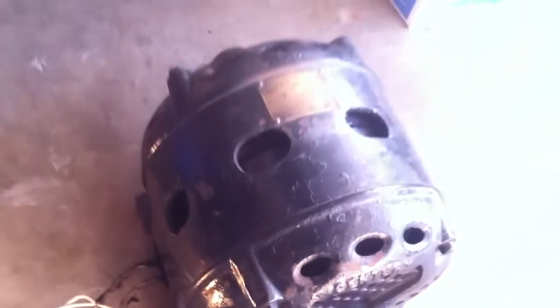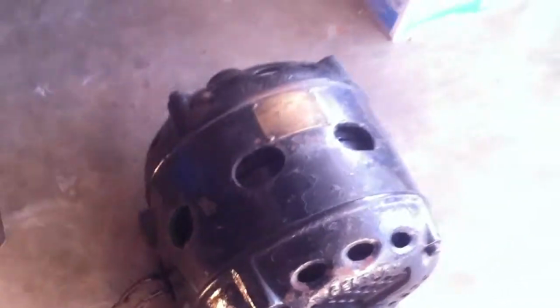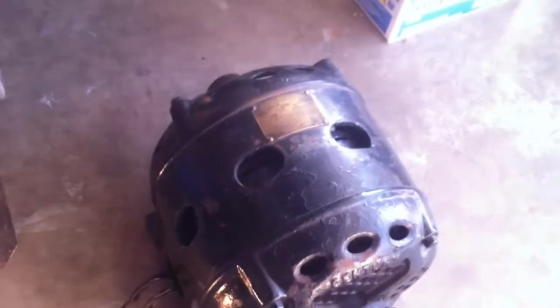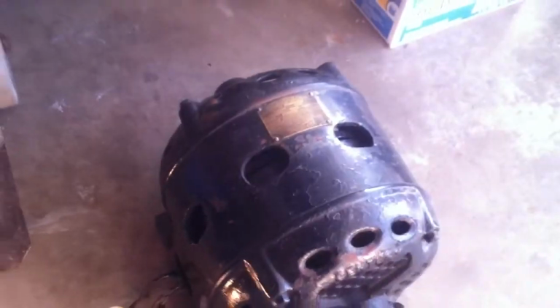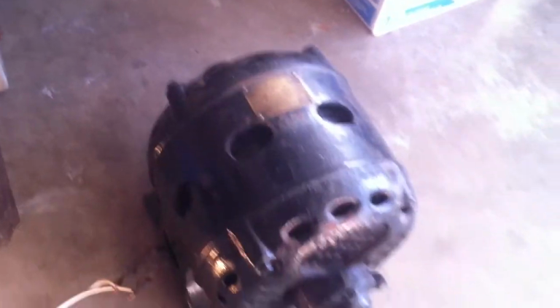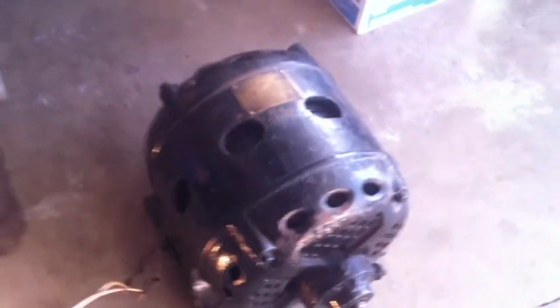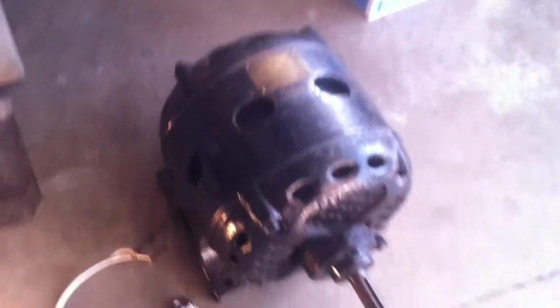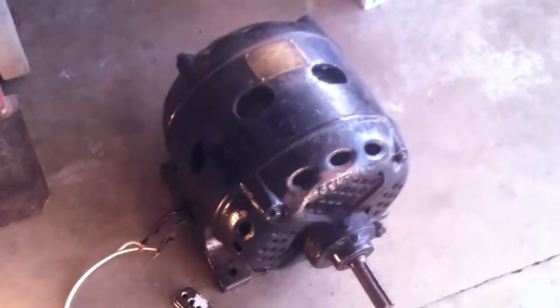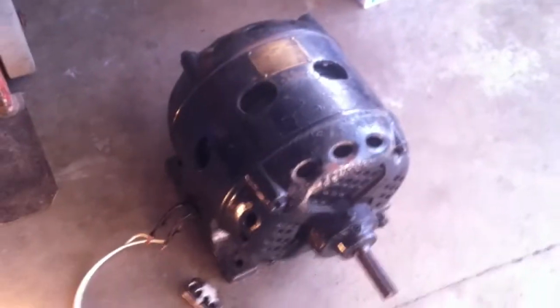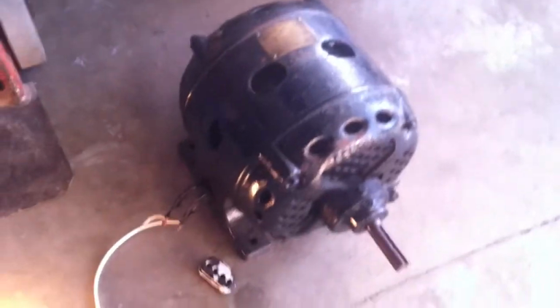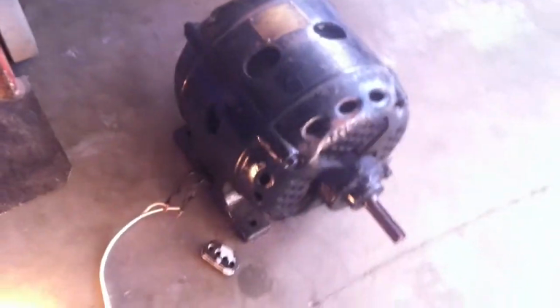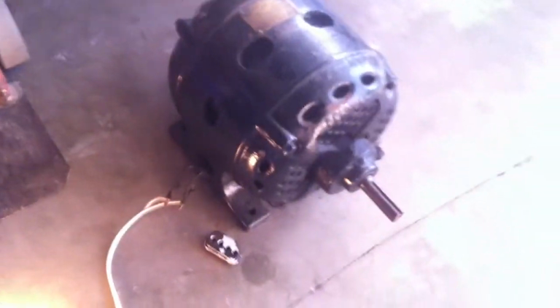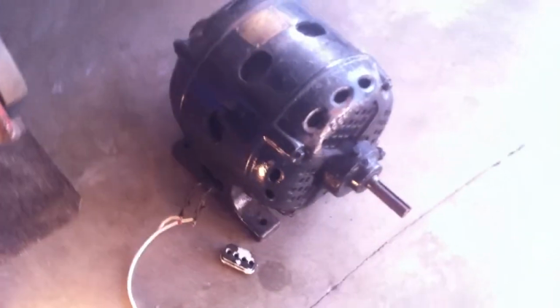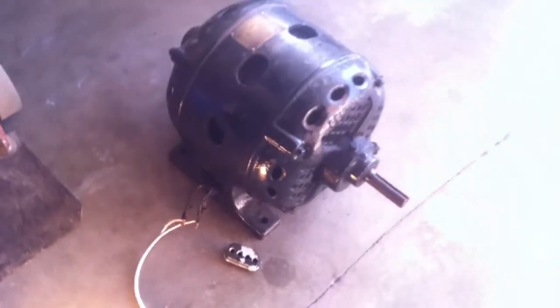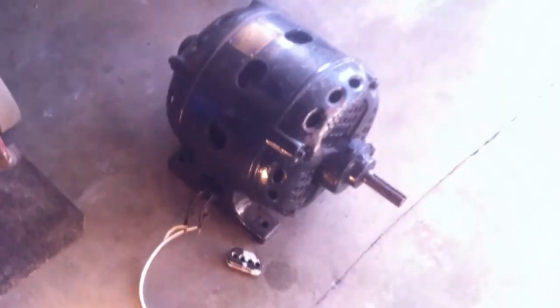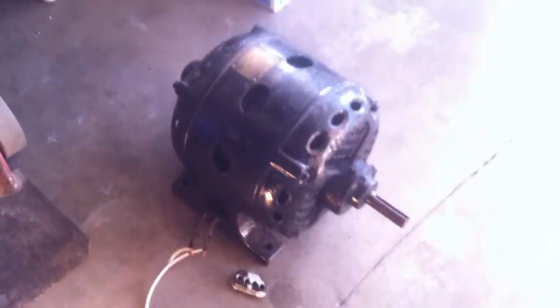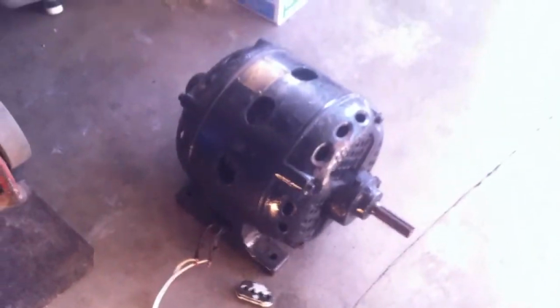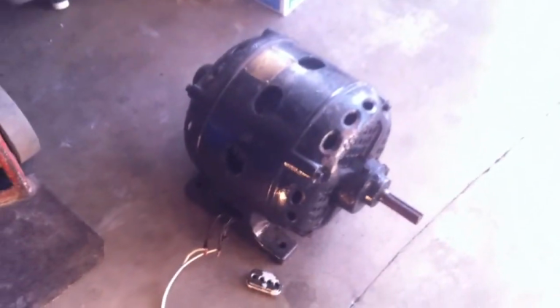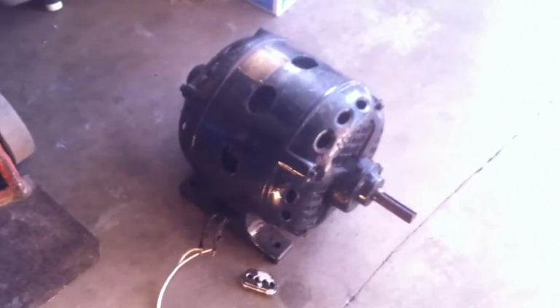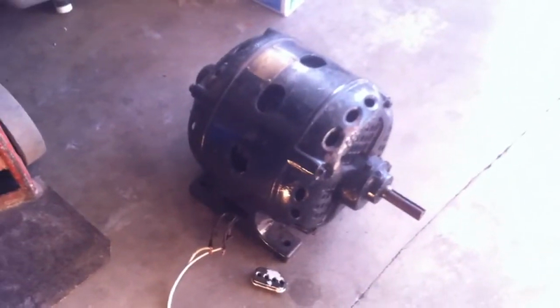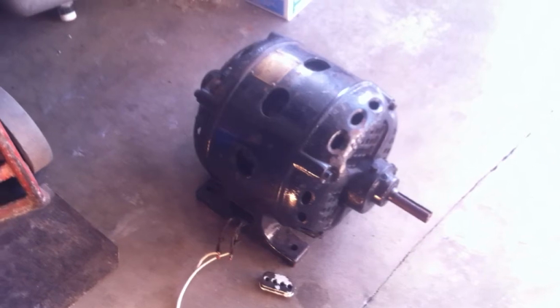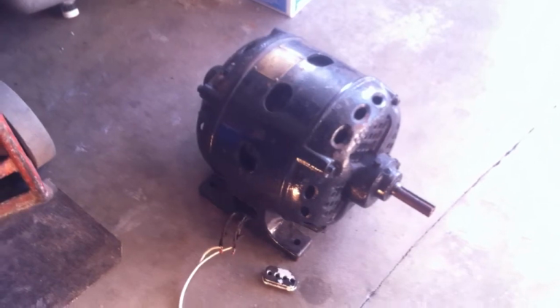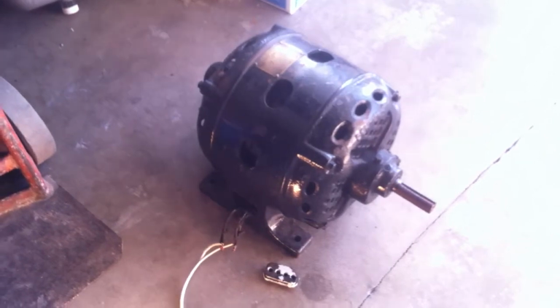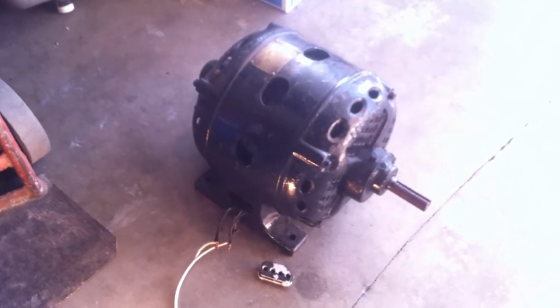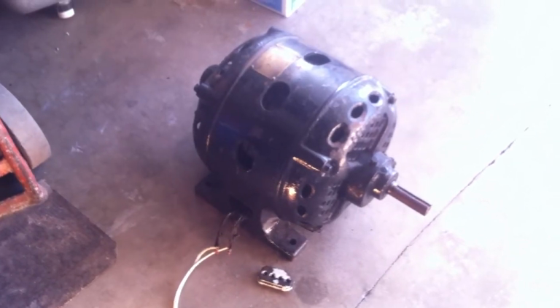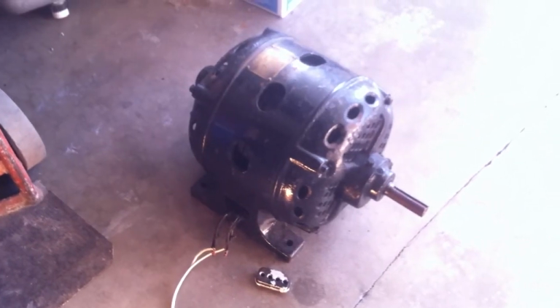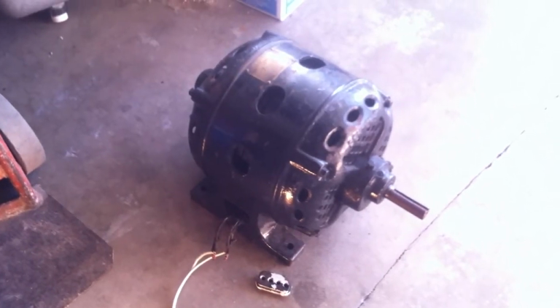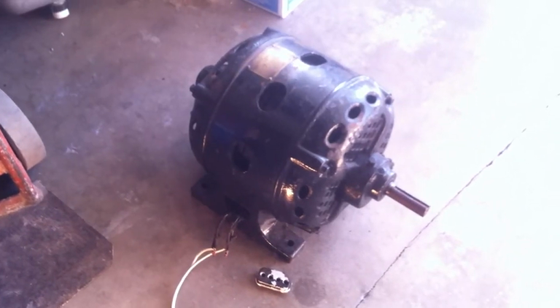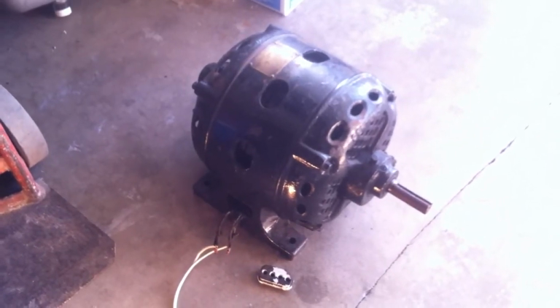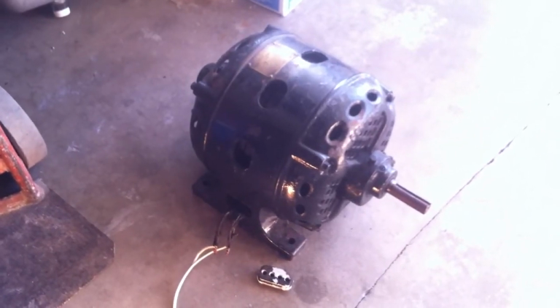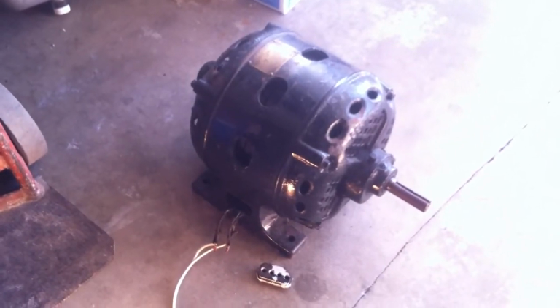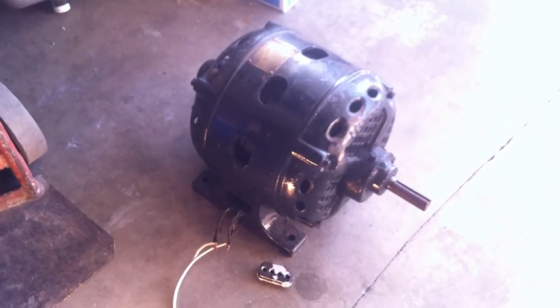We'll have to pull that end bell off and lubricate things. Okay, there we go.